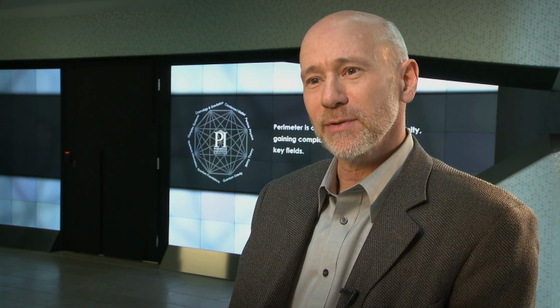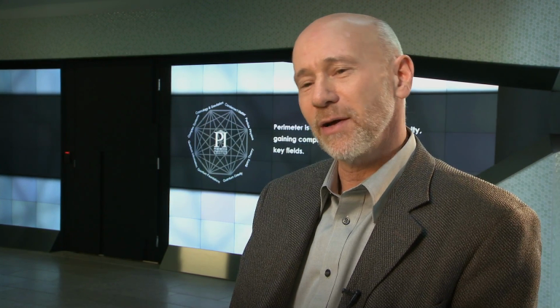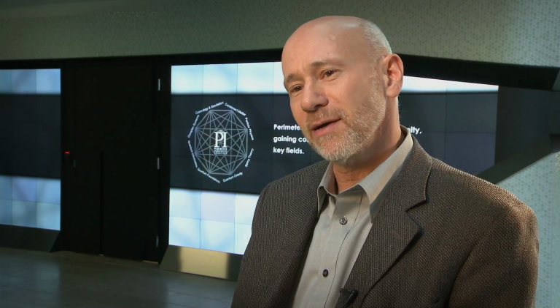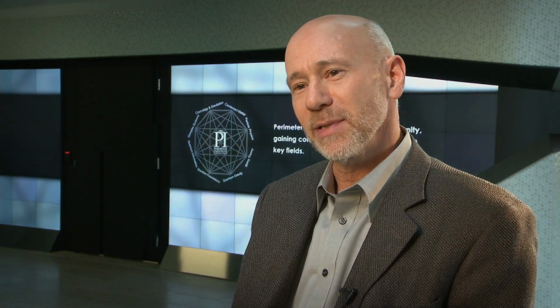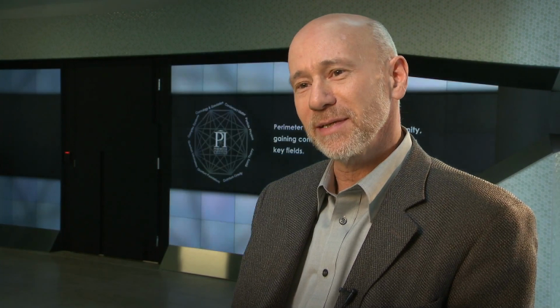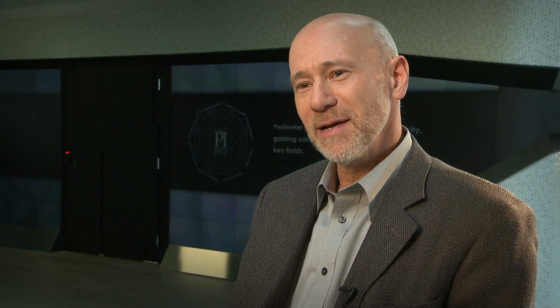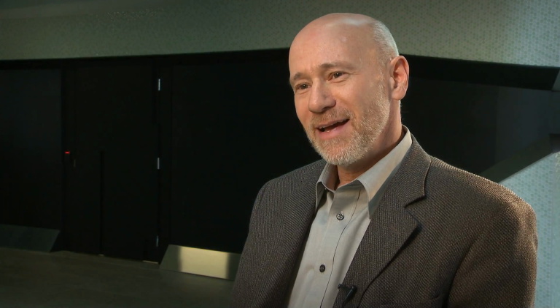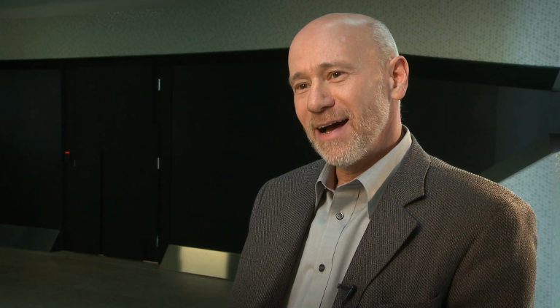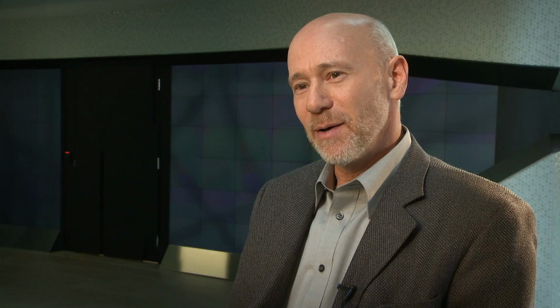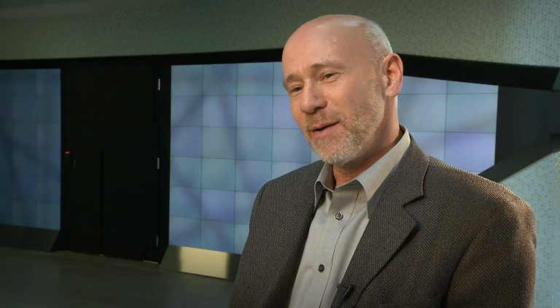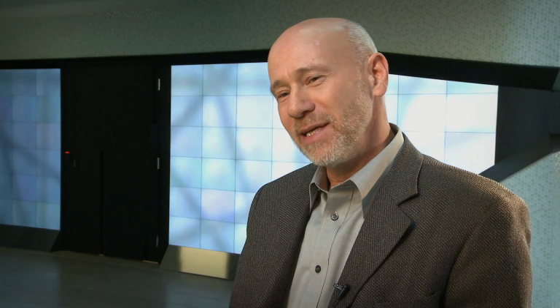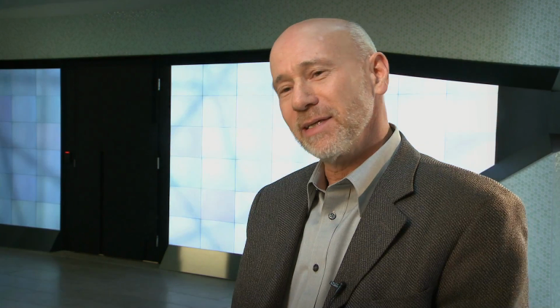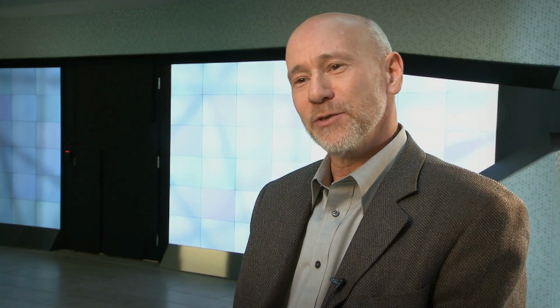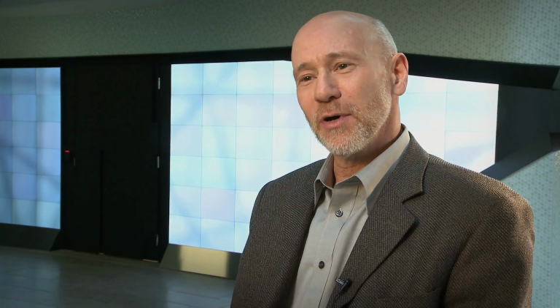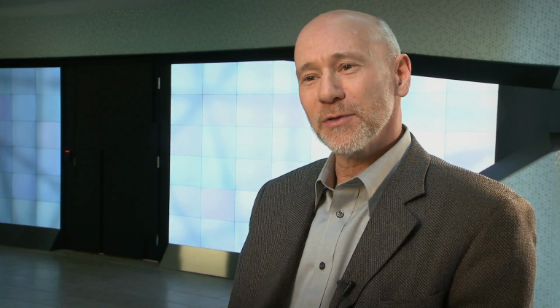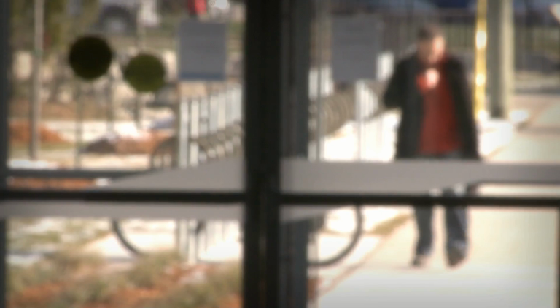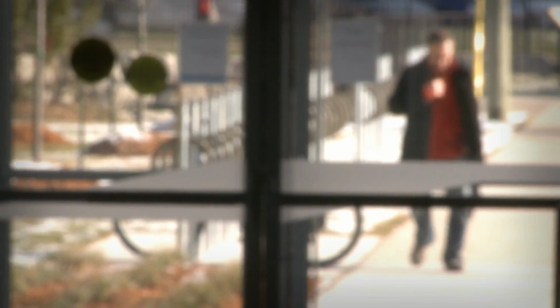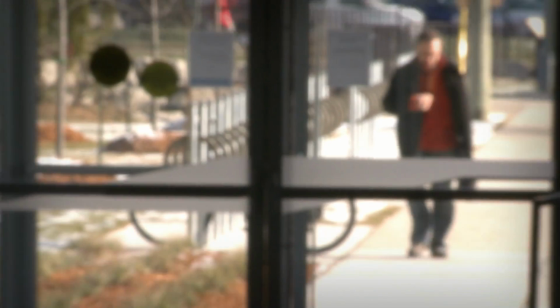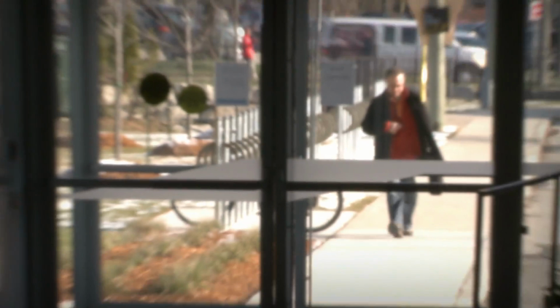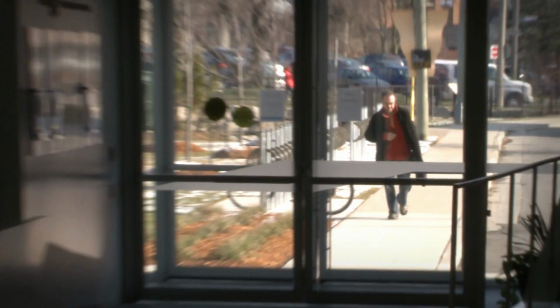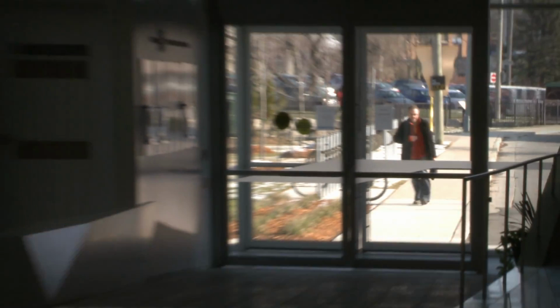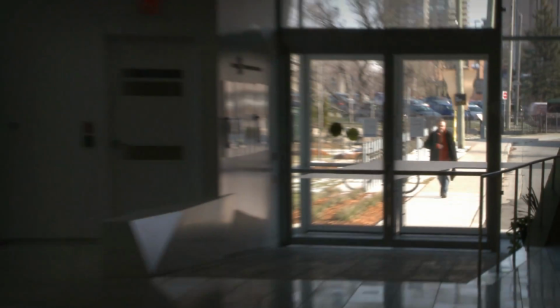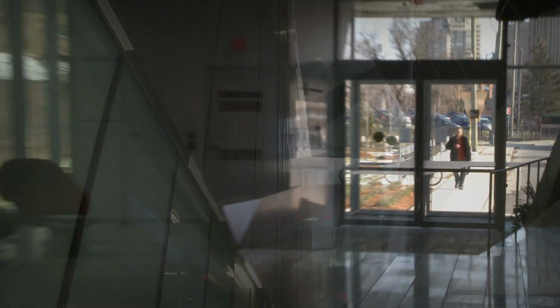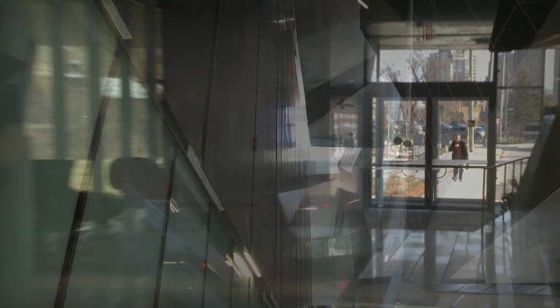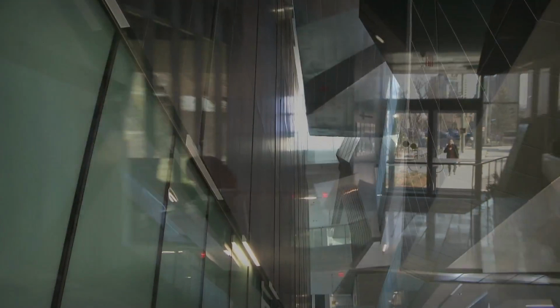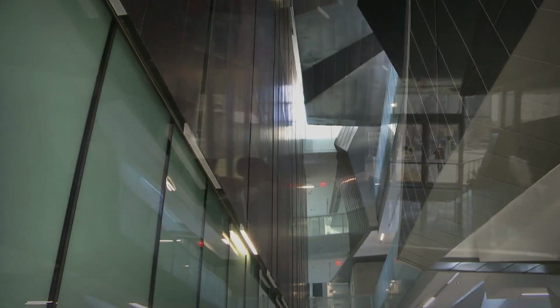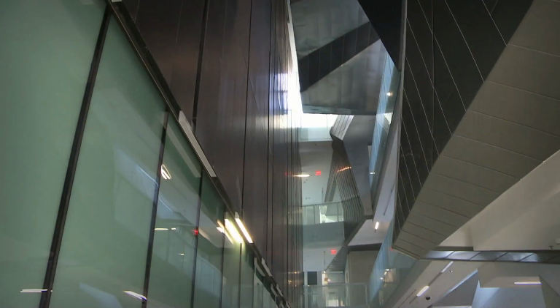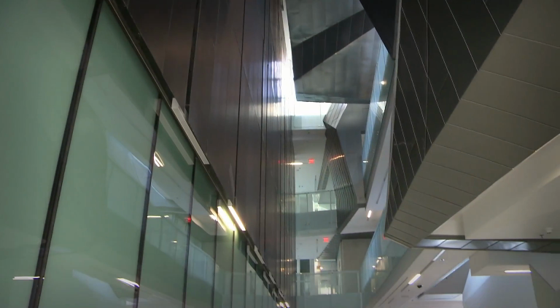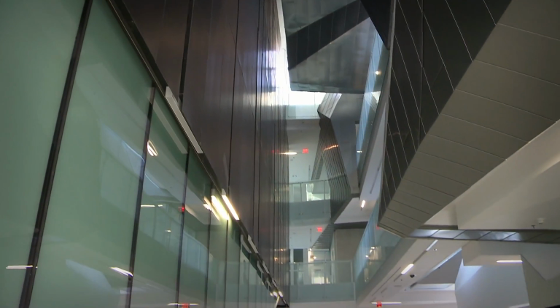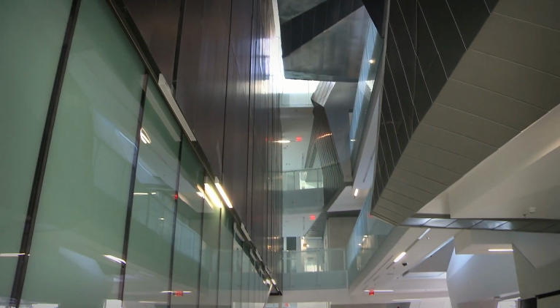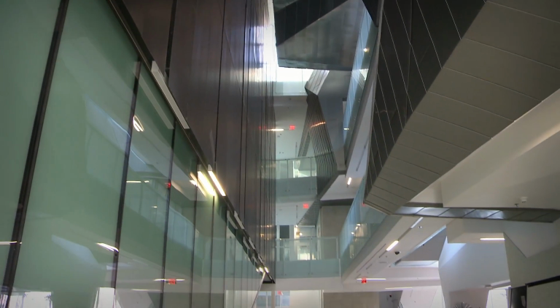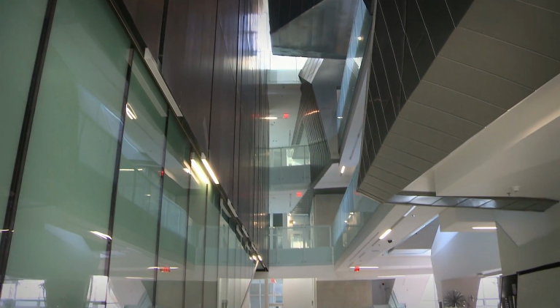They all come in, immediately are drawn towards the tiles, and find out a little bit about what goes on at the Institute.